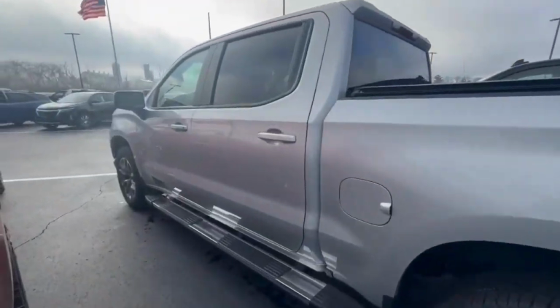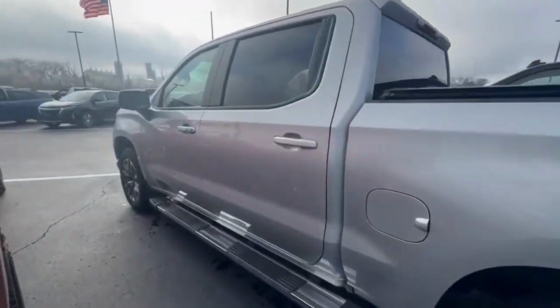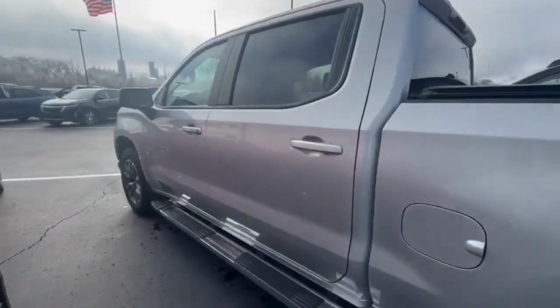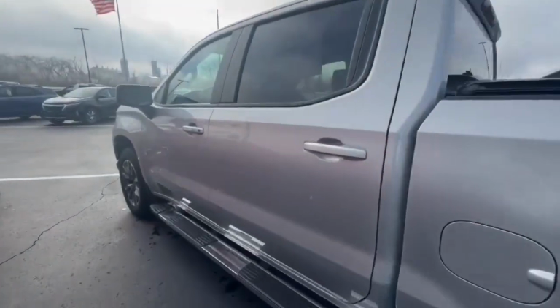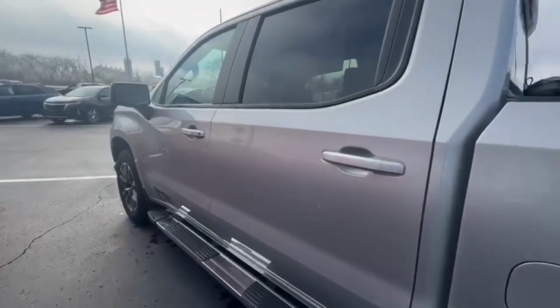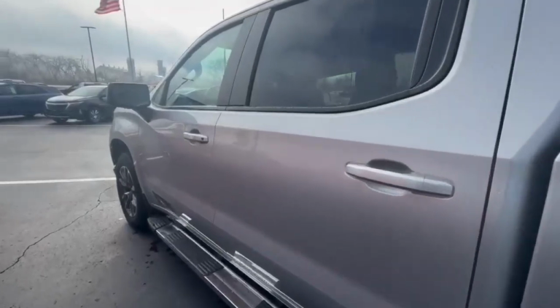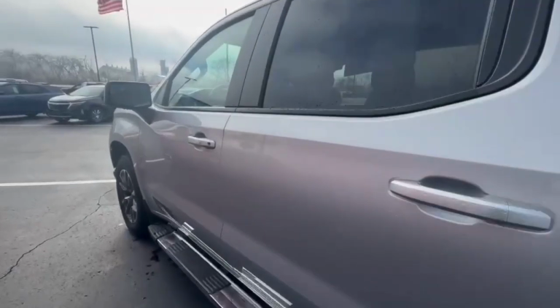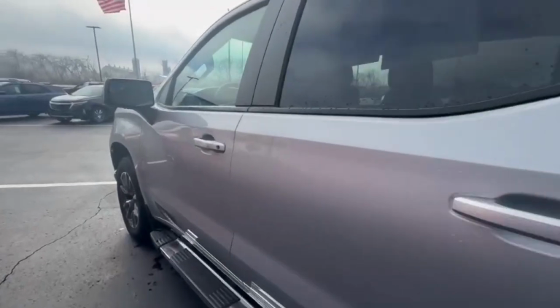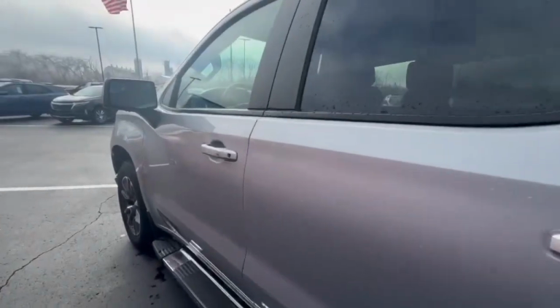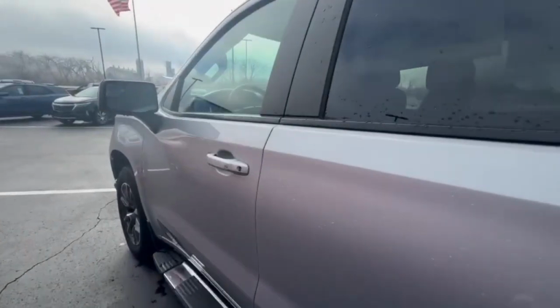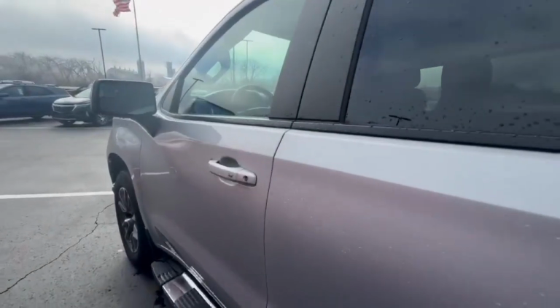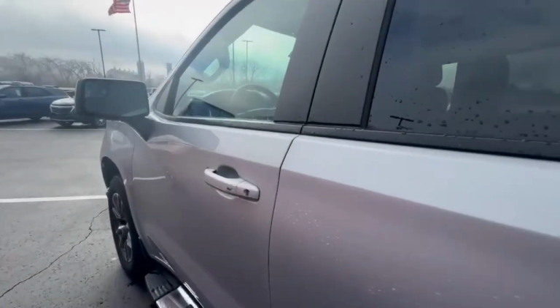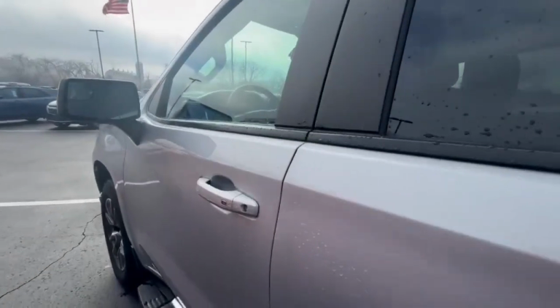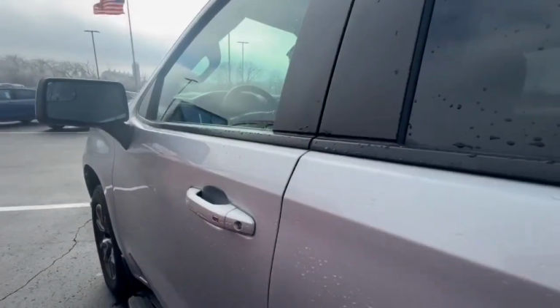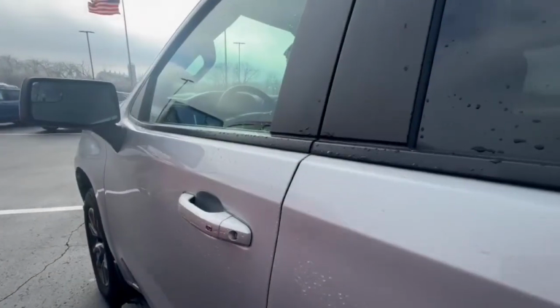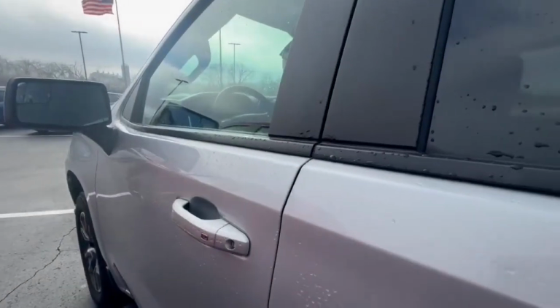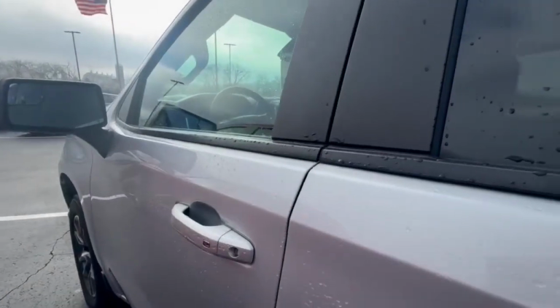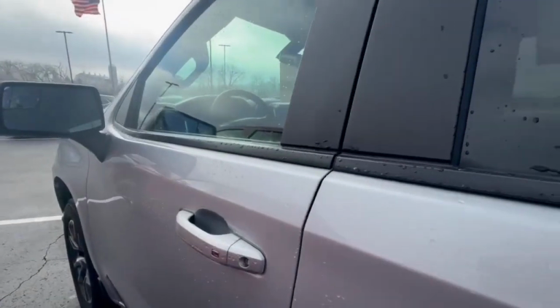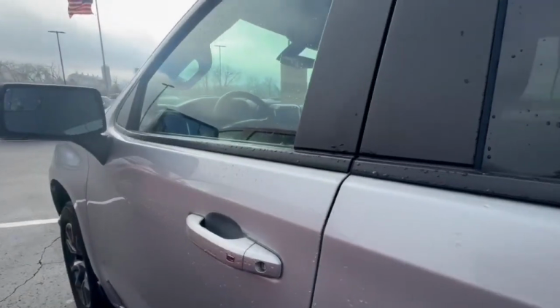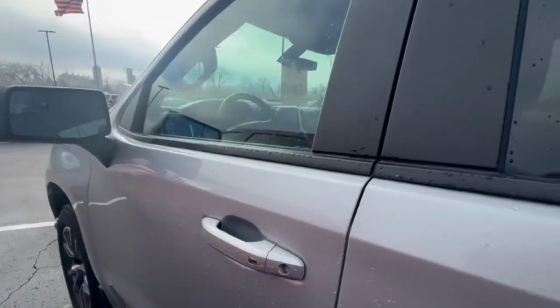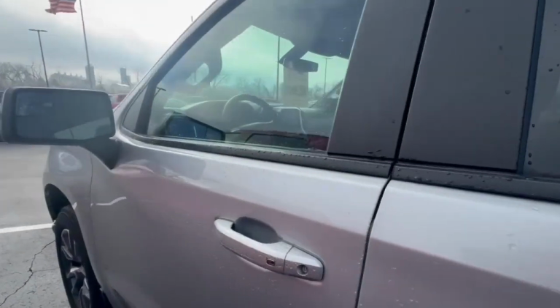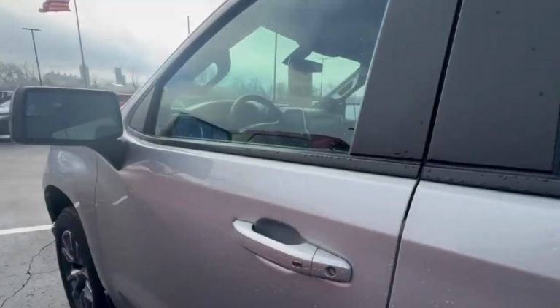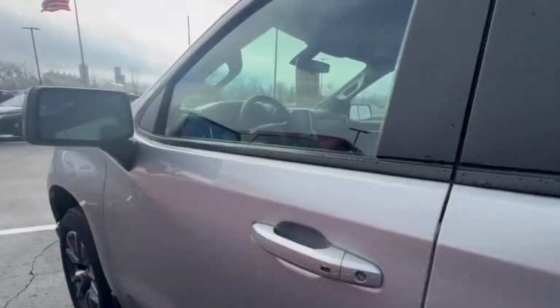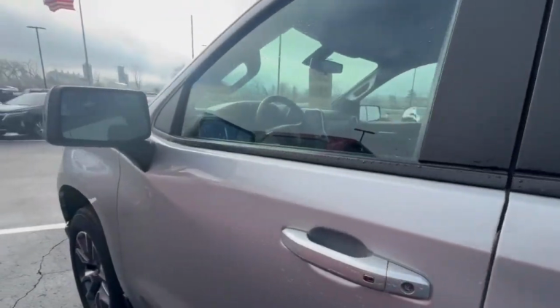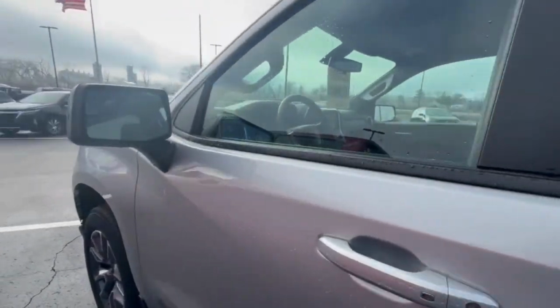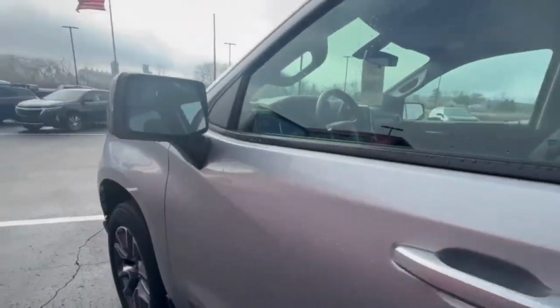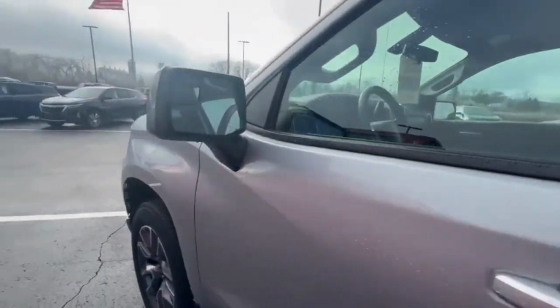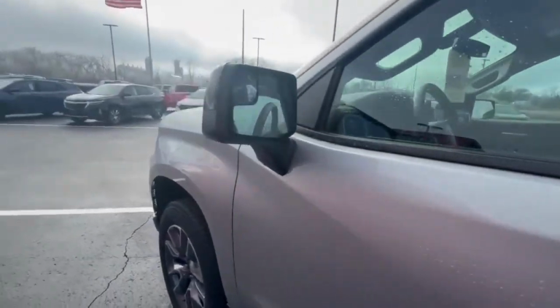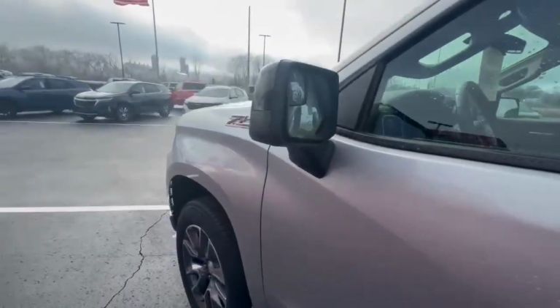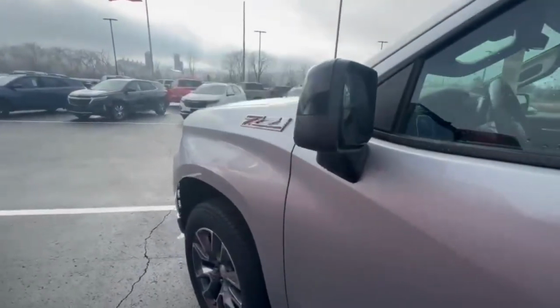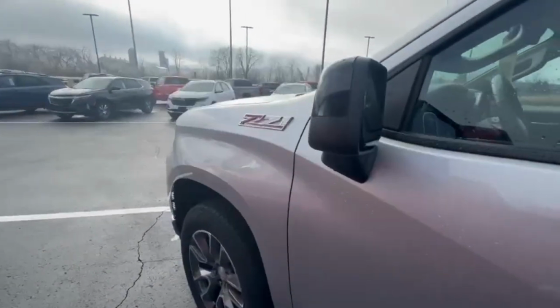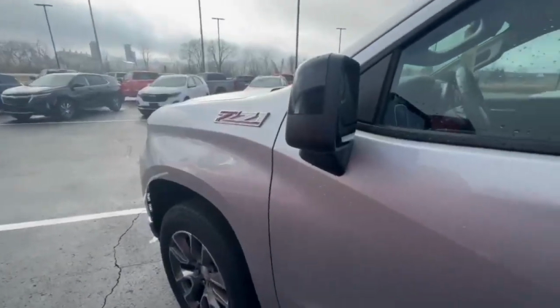It's got, I believe, 39,678 on the mileage. Real clean truck.